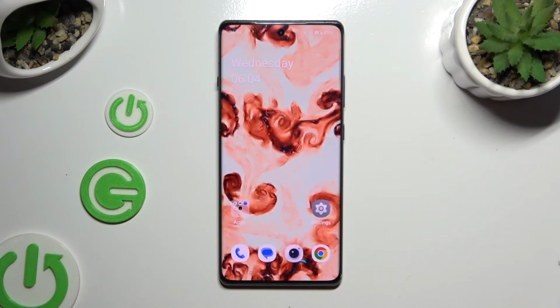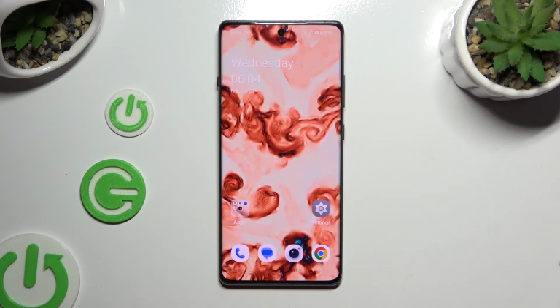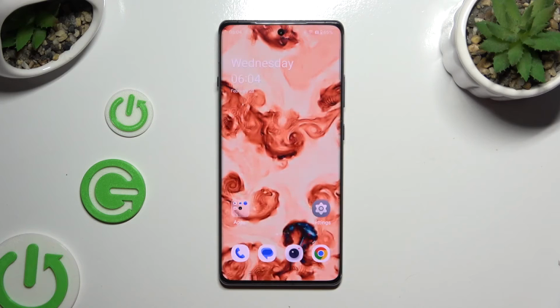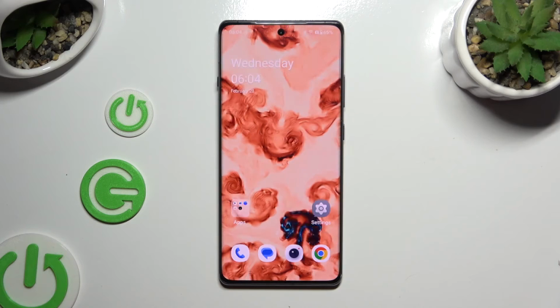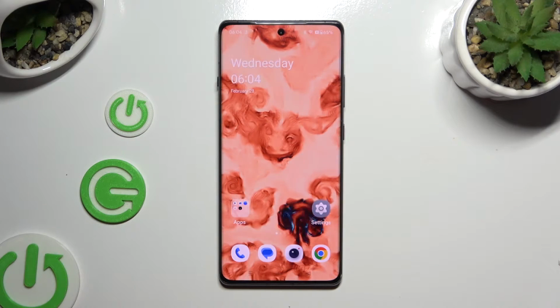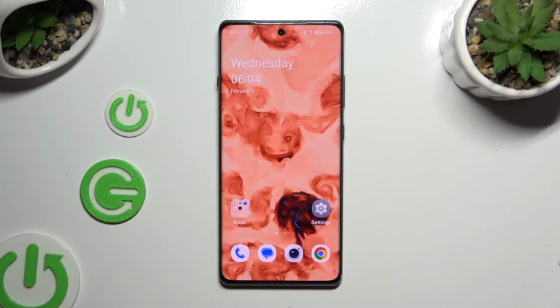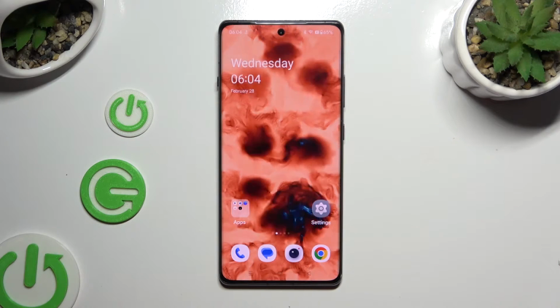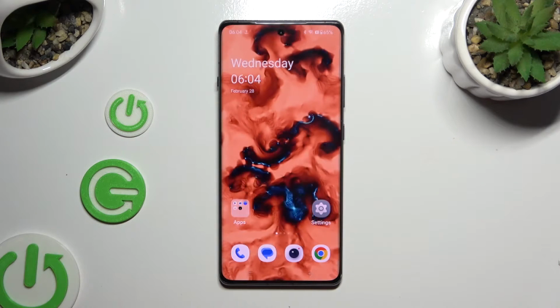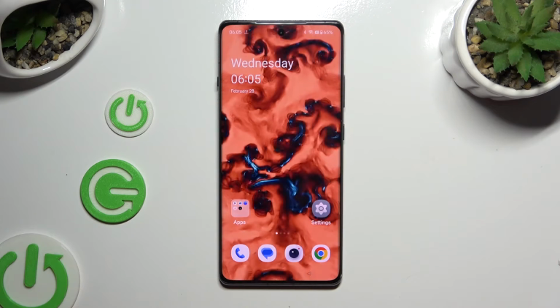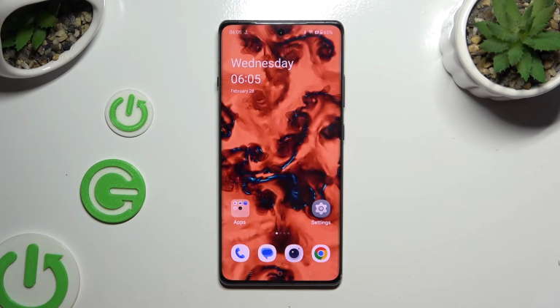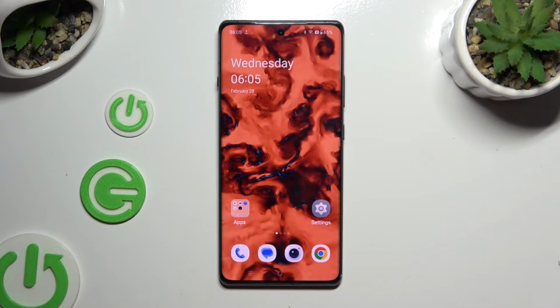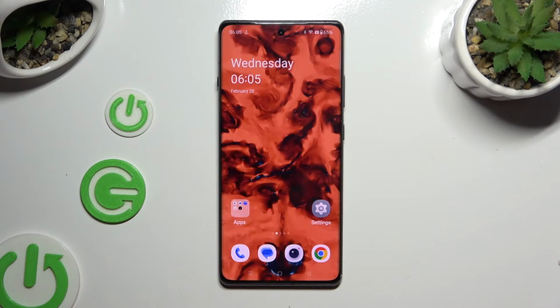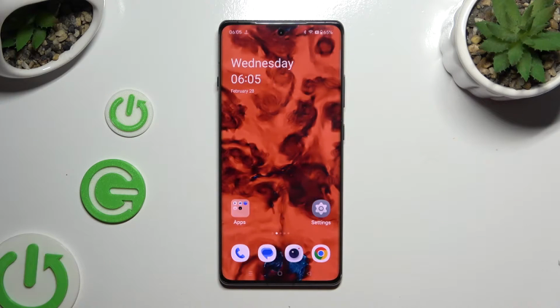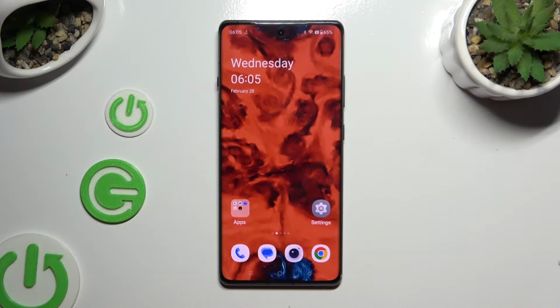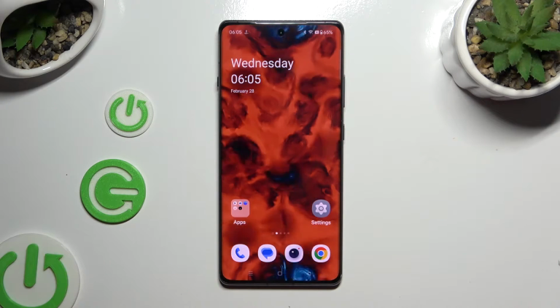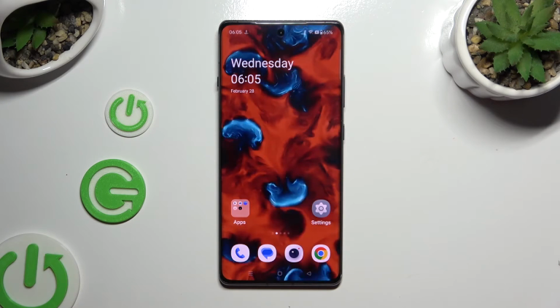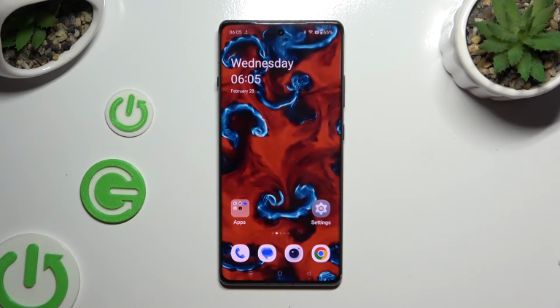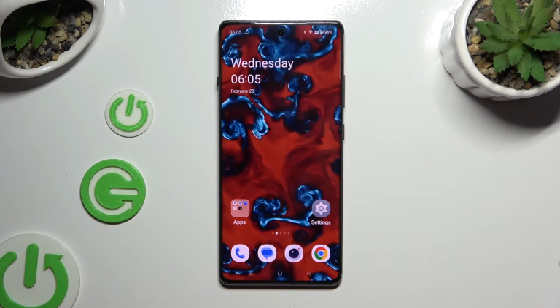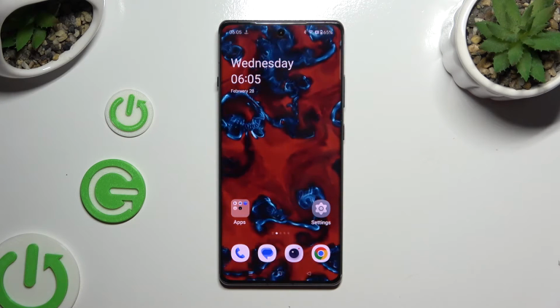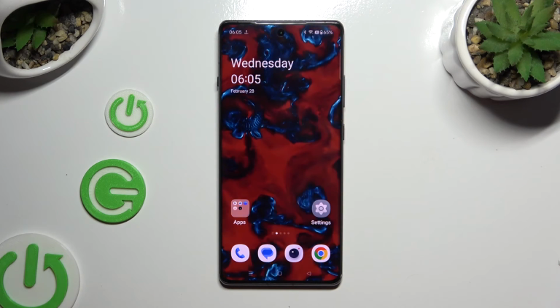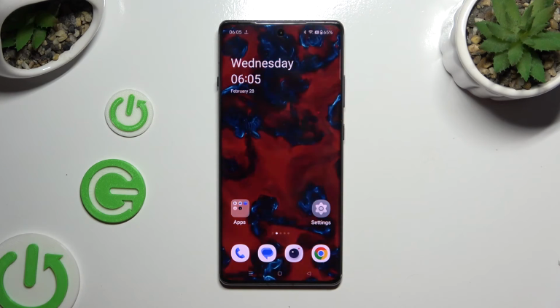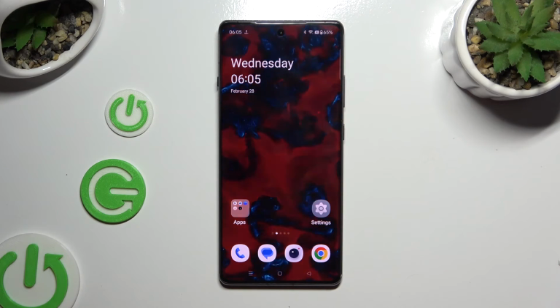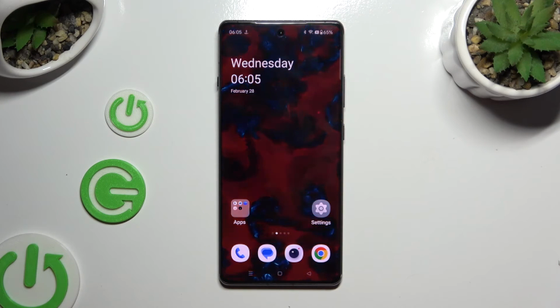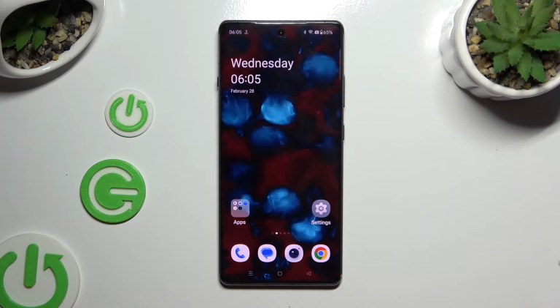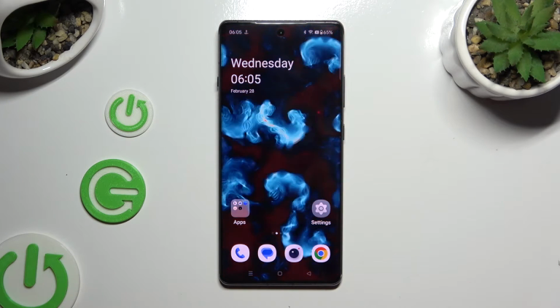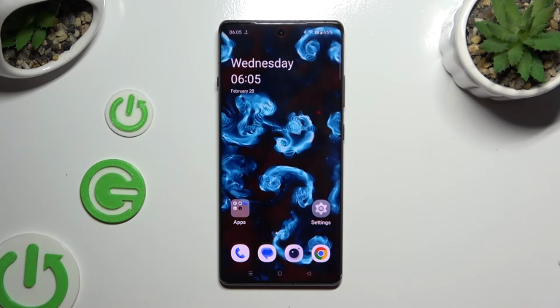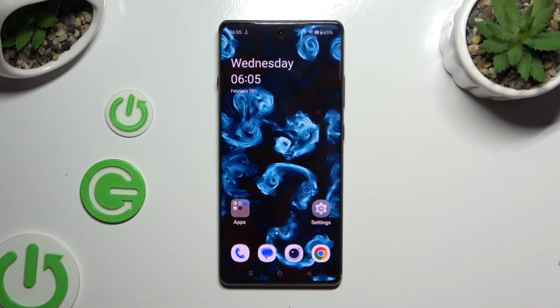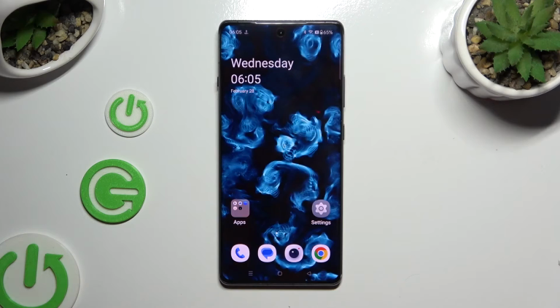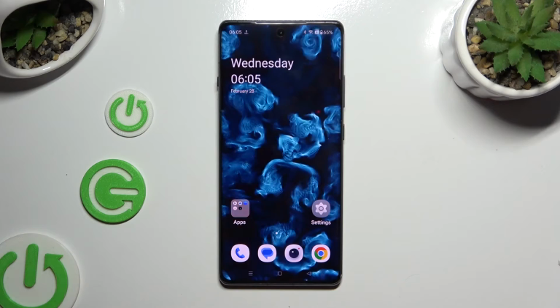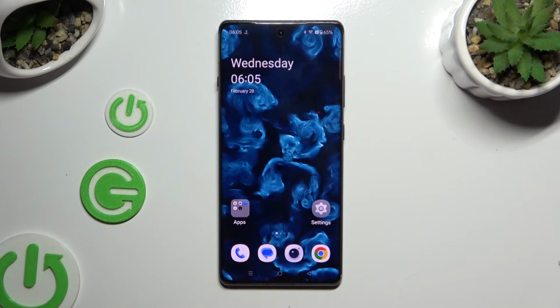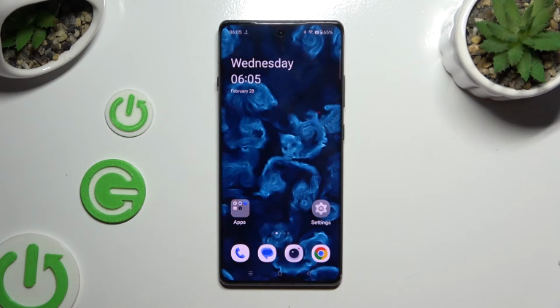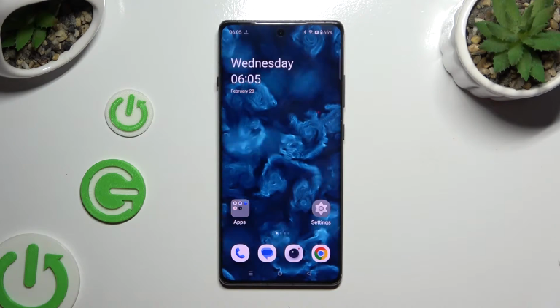In front of me is the OnePlus 12R, and today I would like to show you how you can set up screen lock.